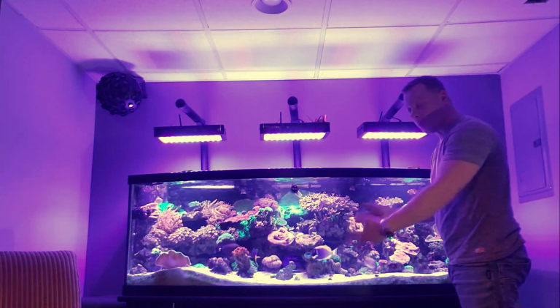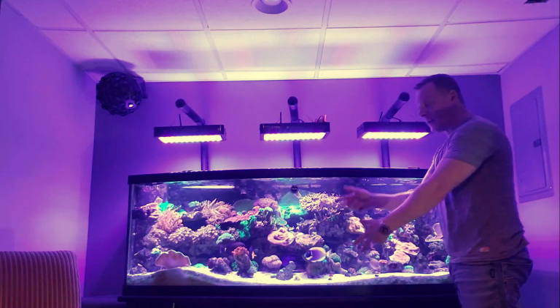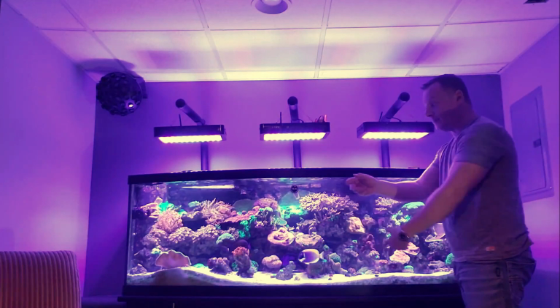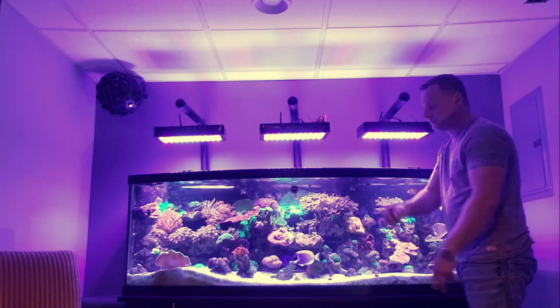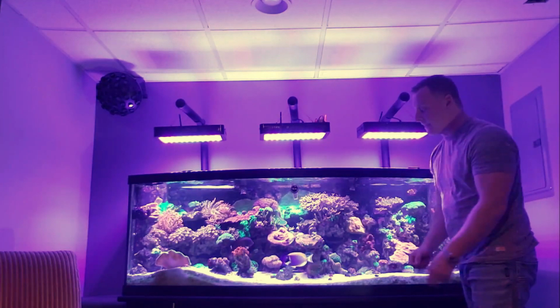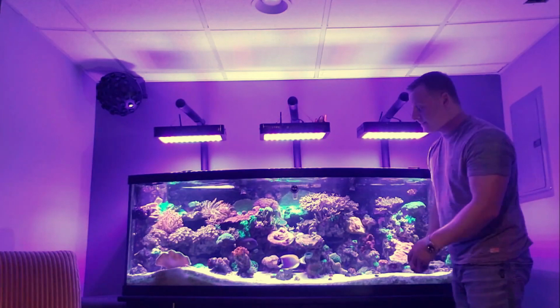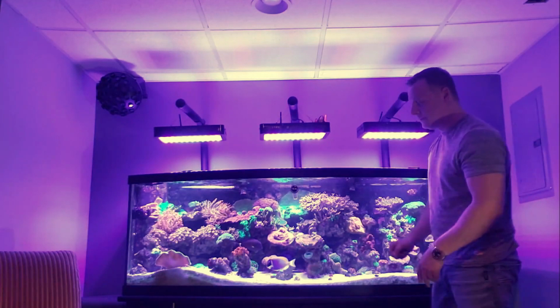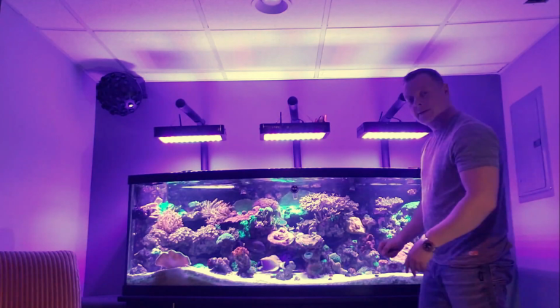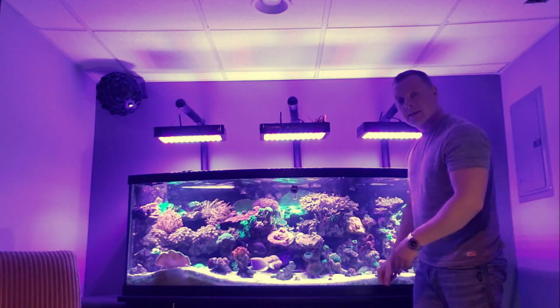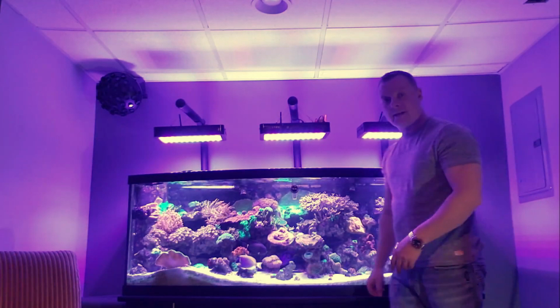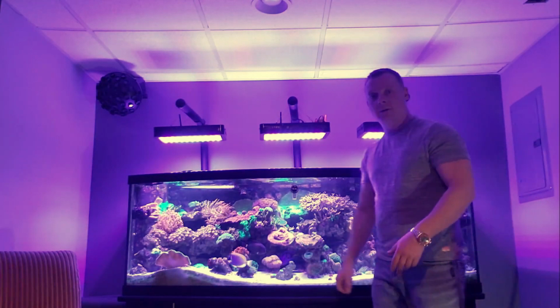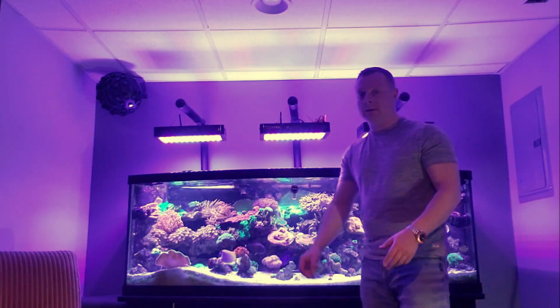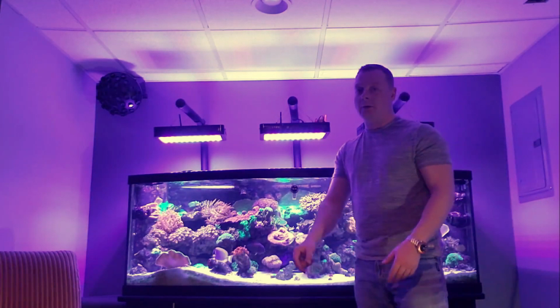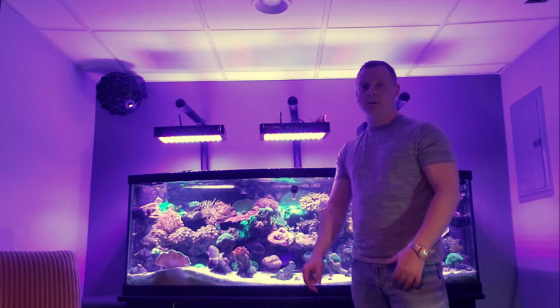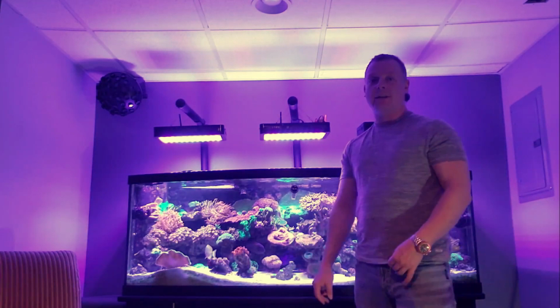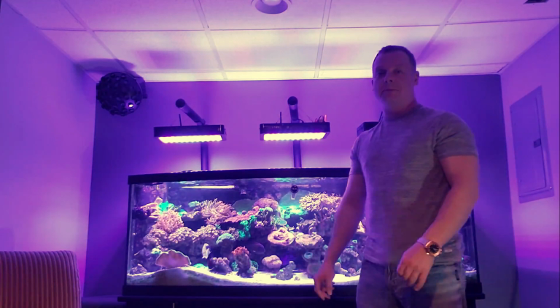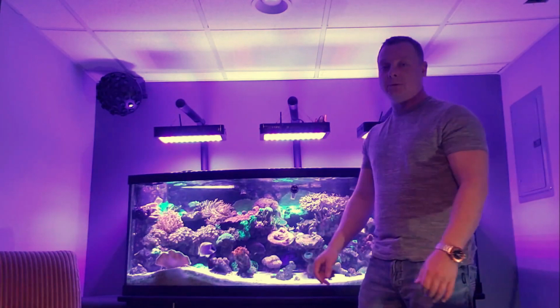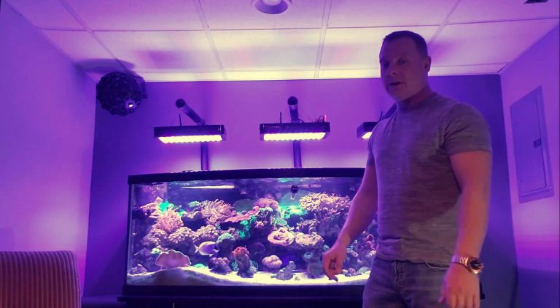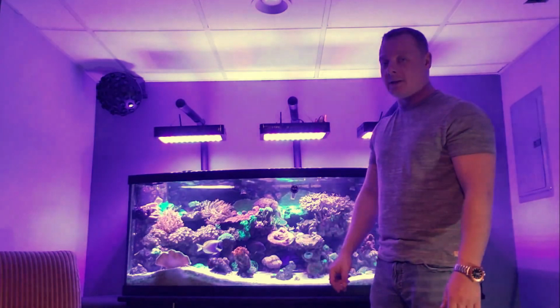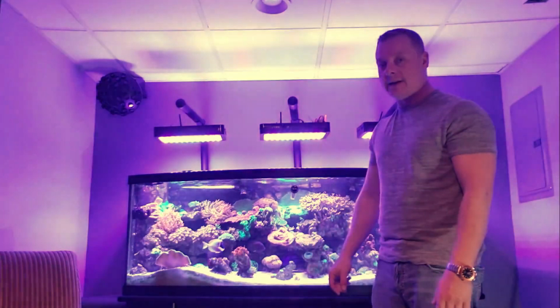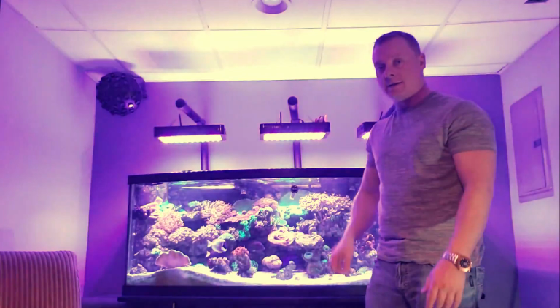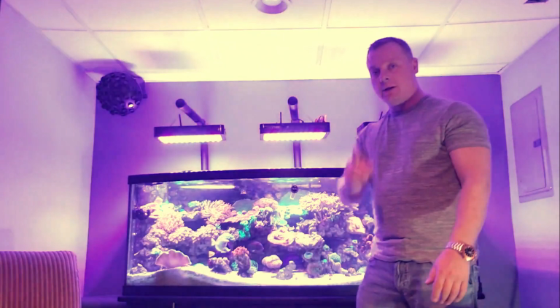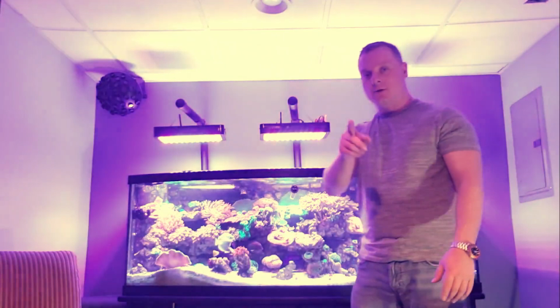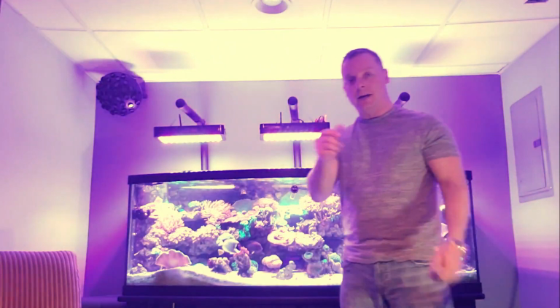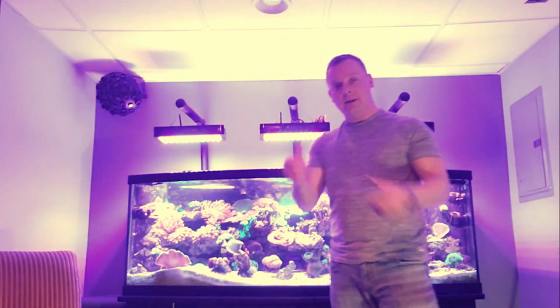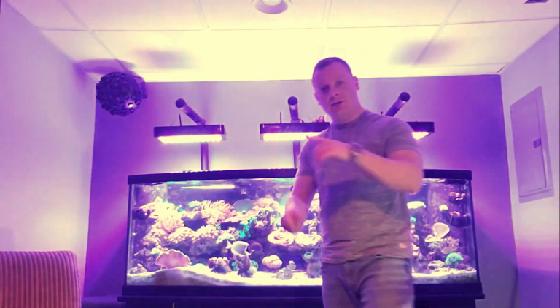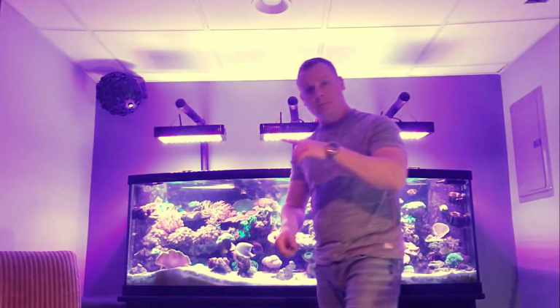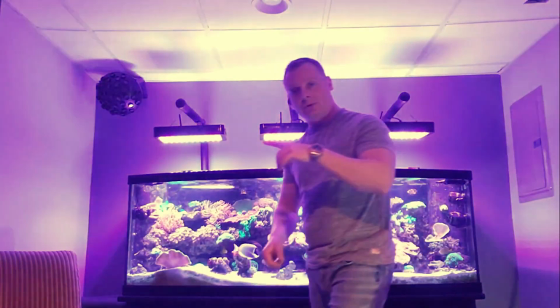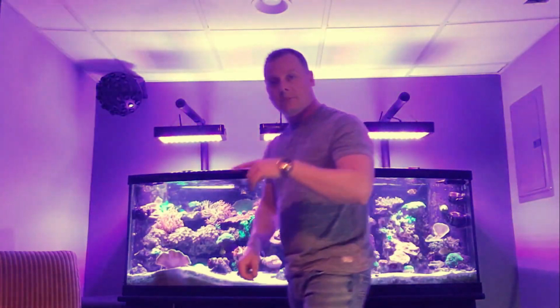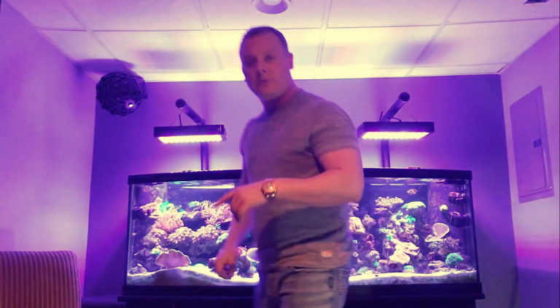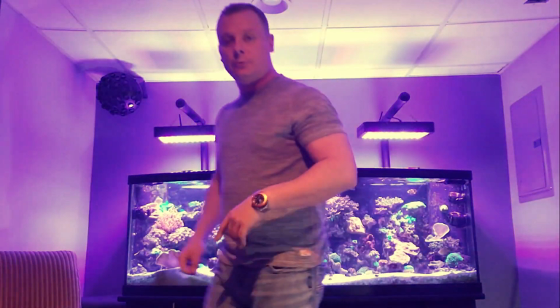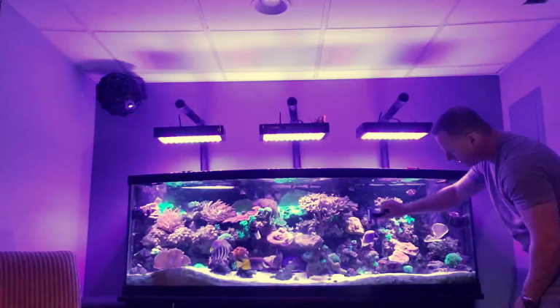Voila, that's it — that's how long it takes me to clean the glass. Now let's jump into the filter room.